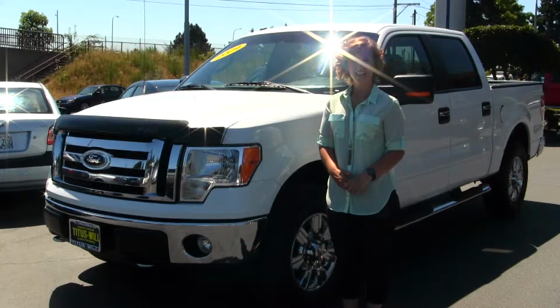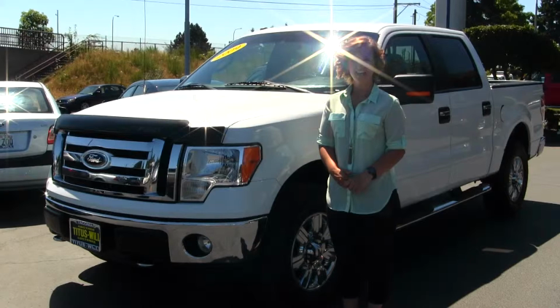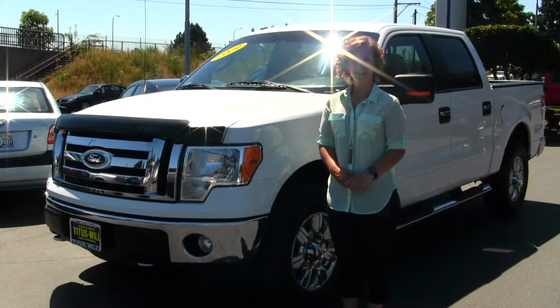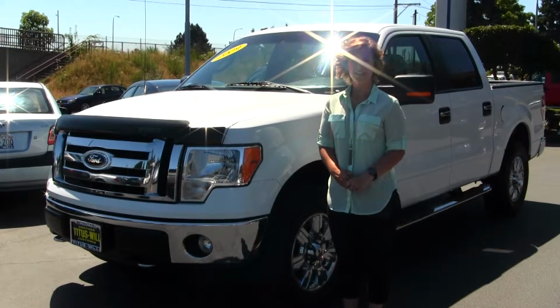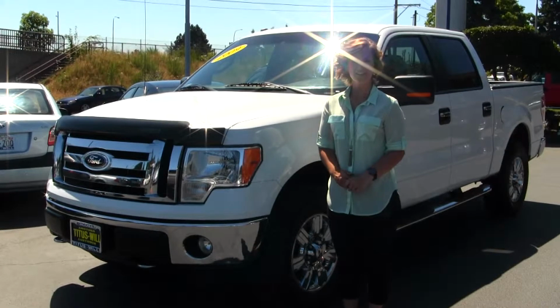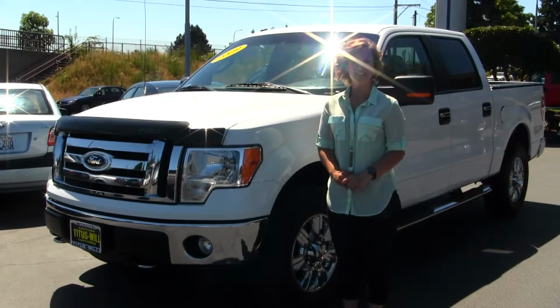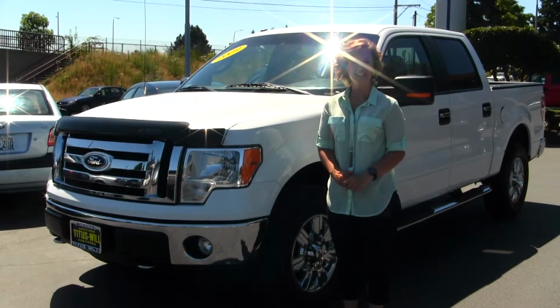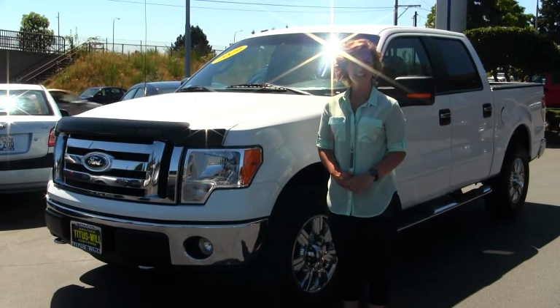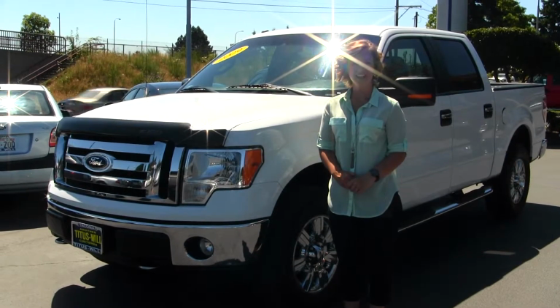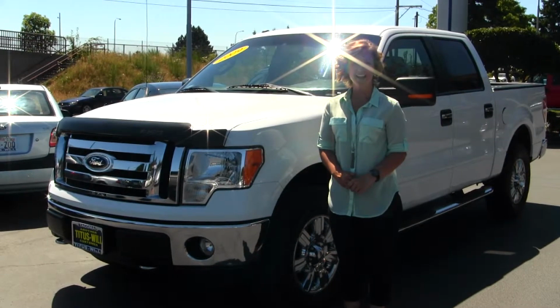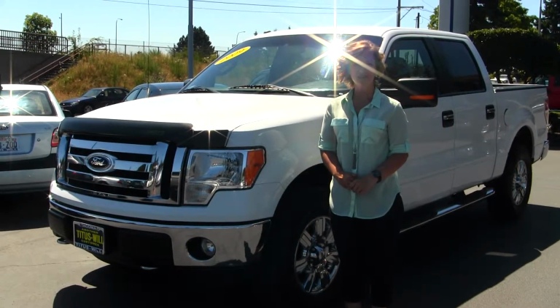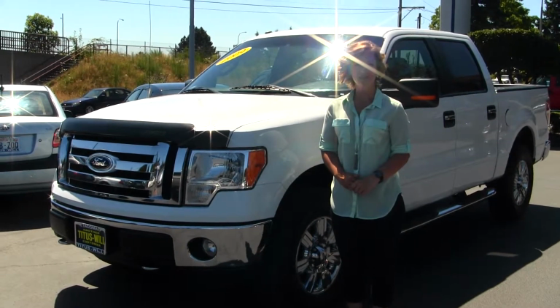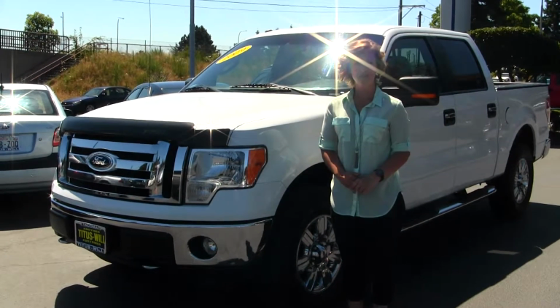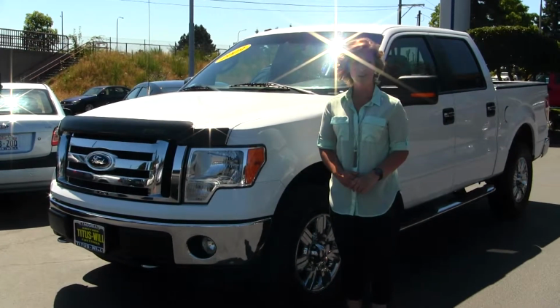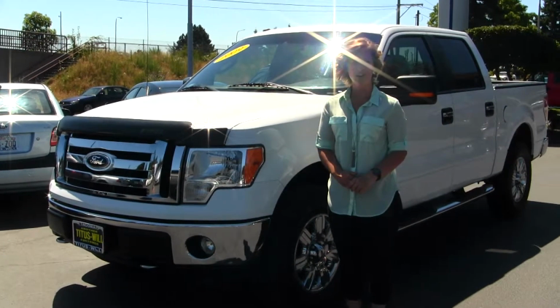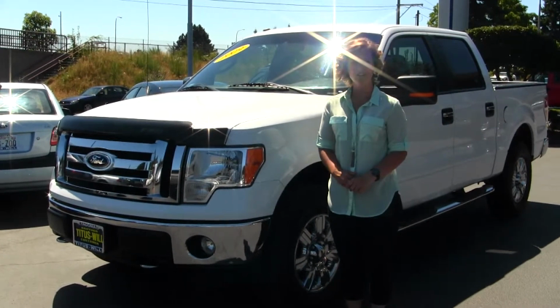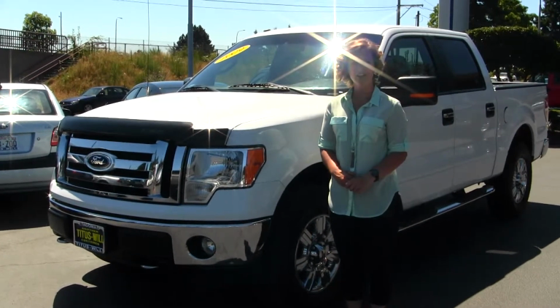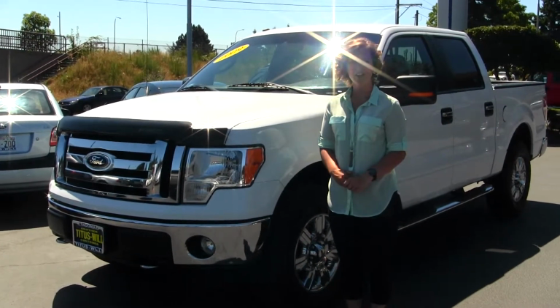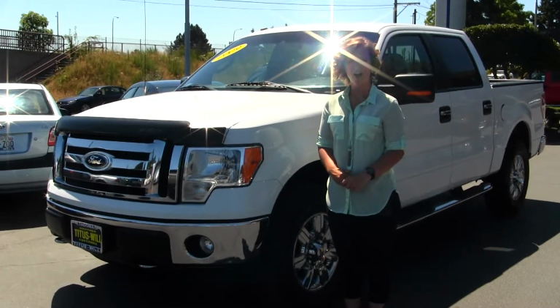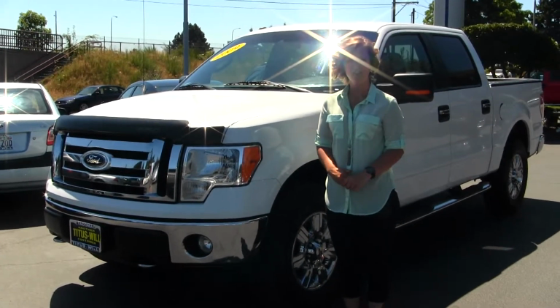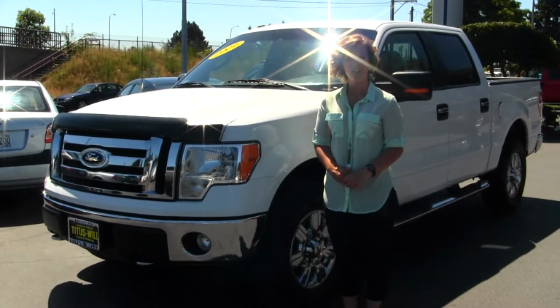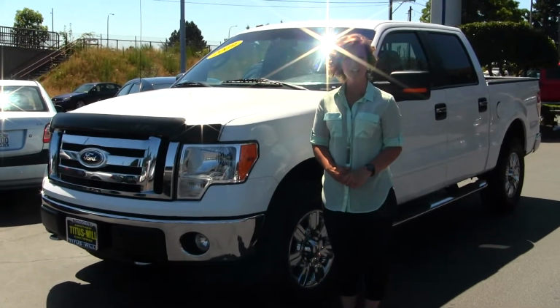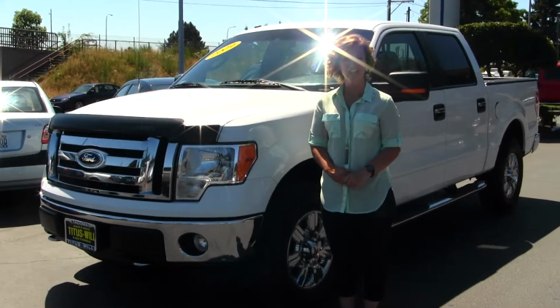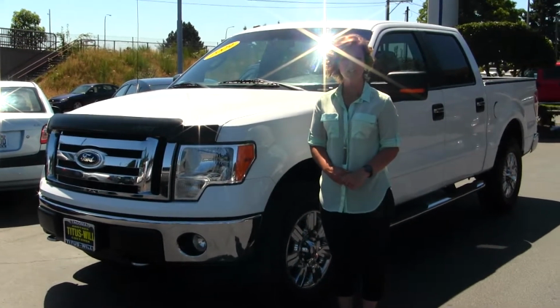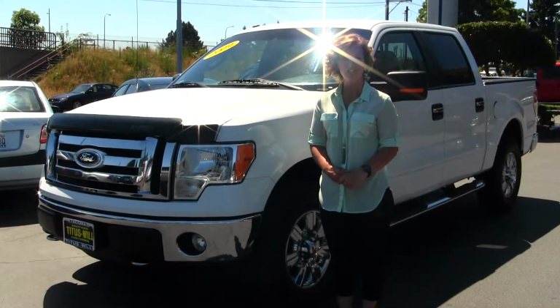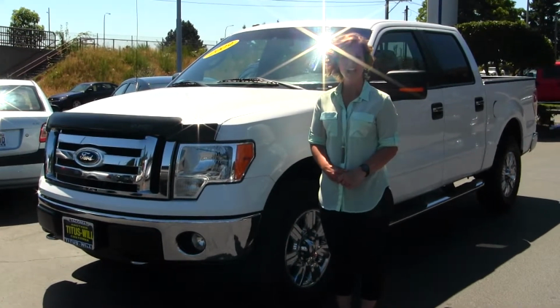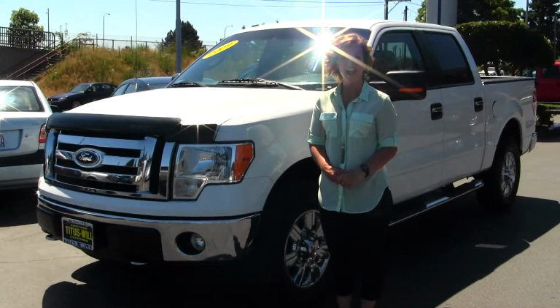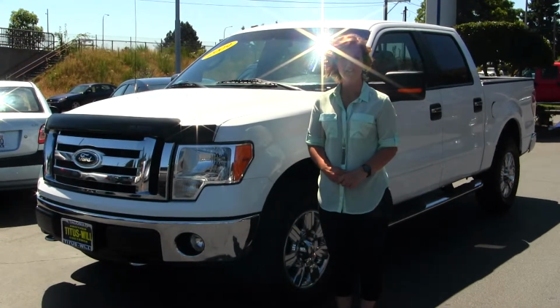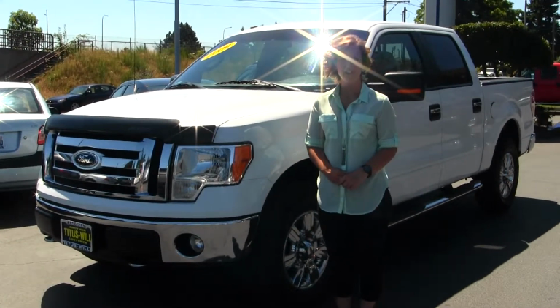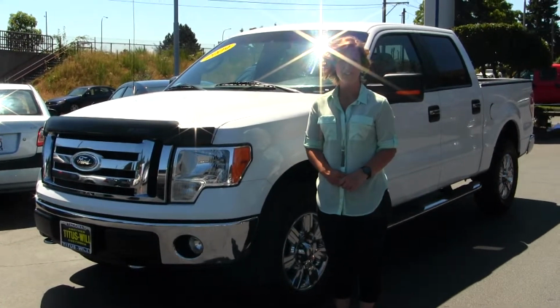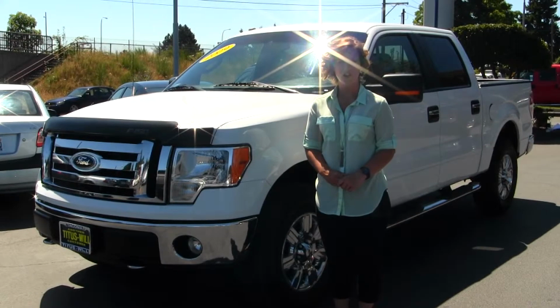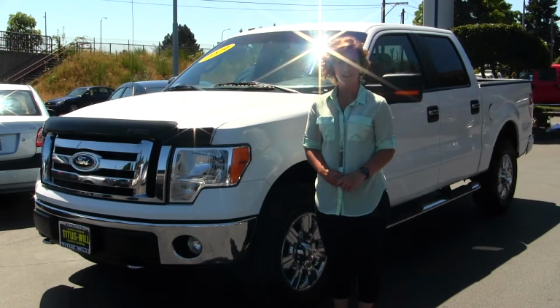Hello, Clarissa here at Titus Wolf Ford, located off of 38th Street and I-5 in Tacoma.